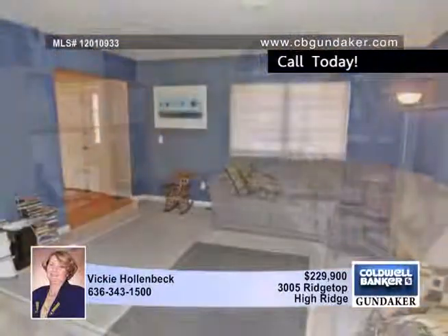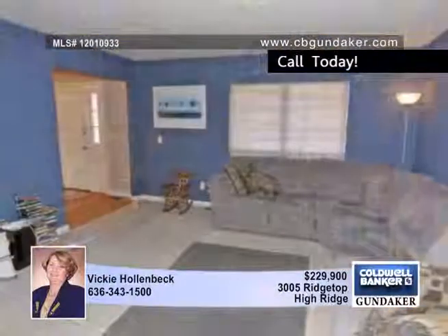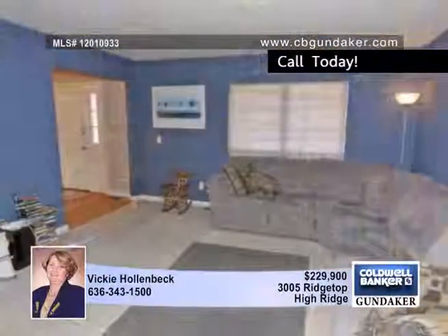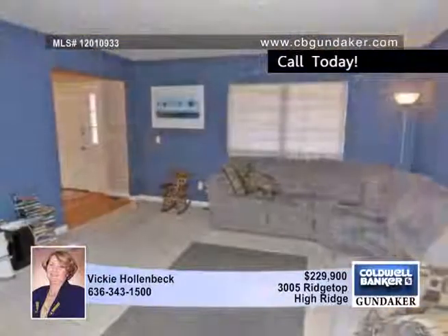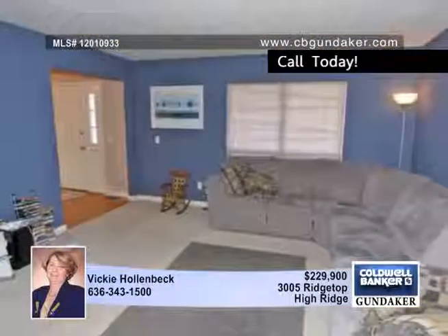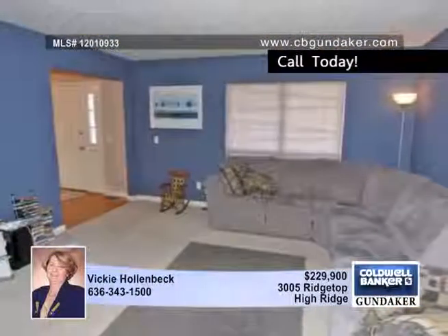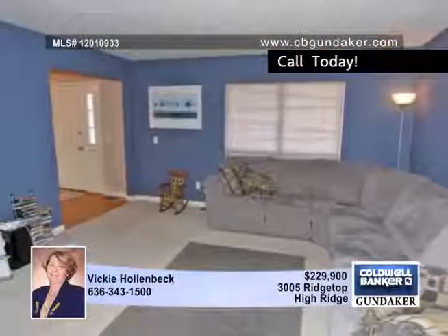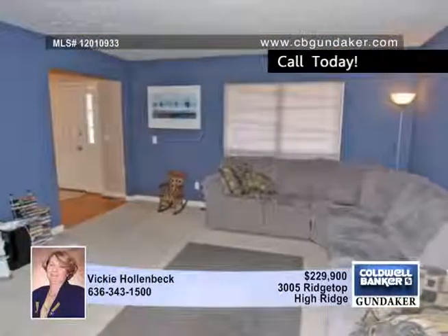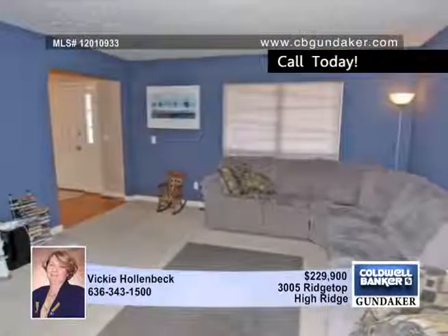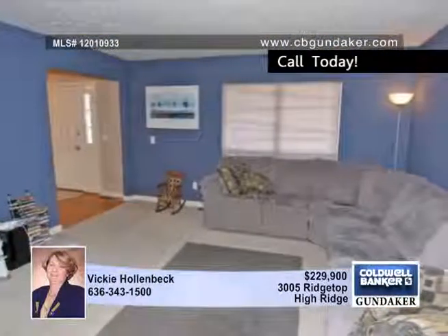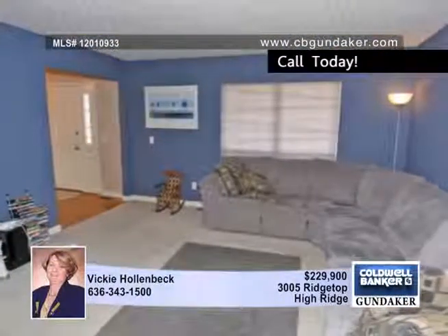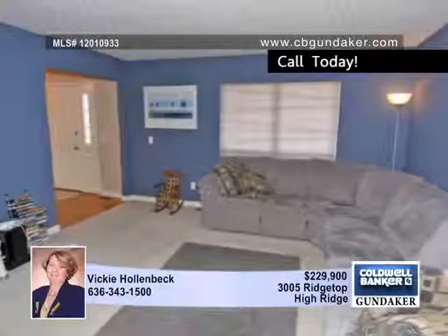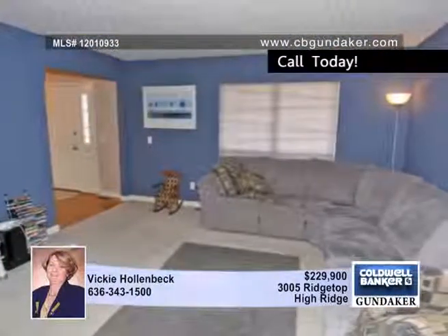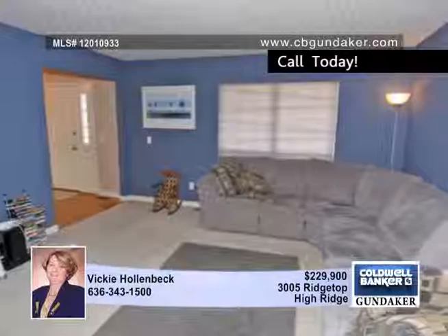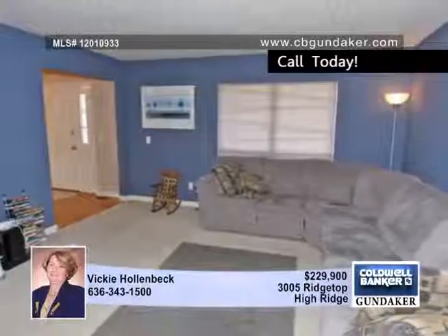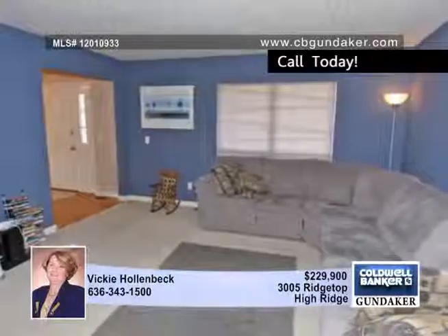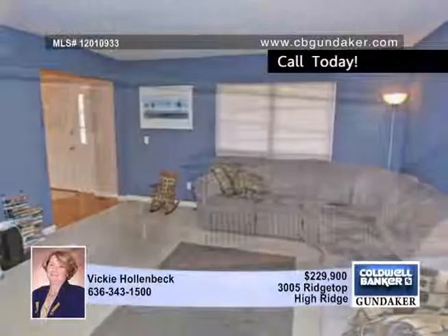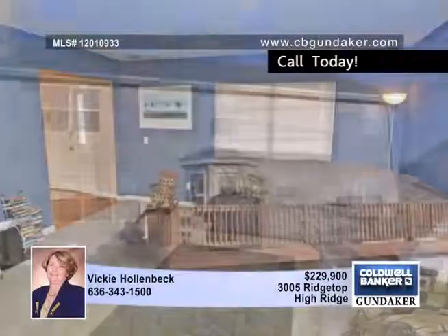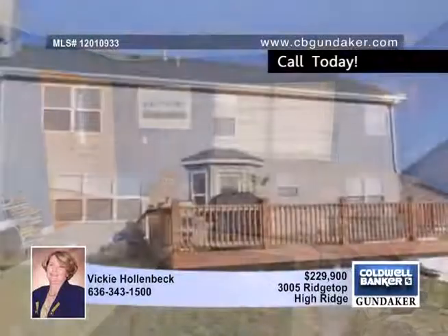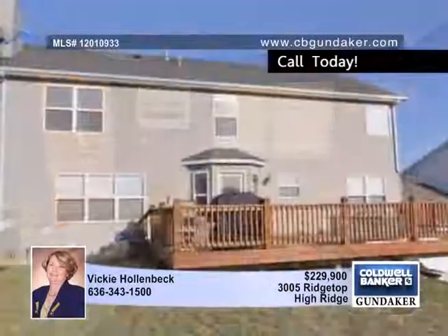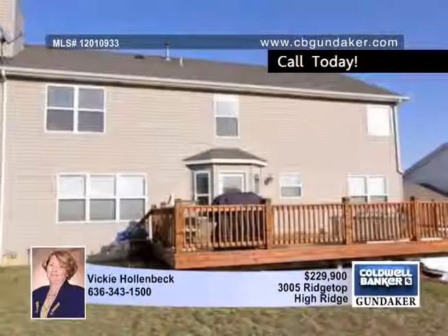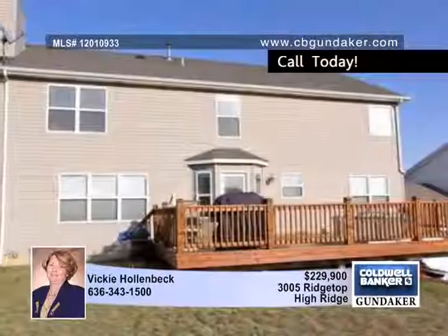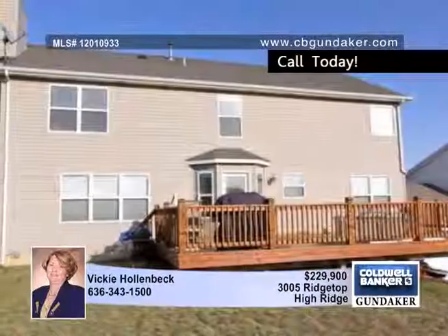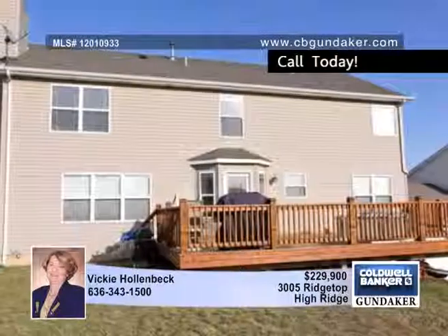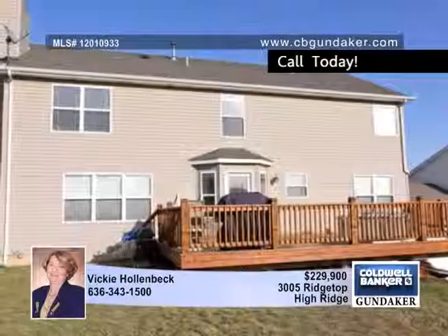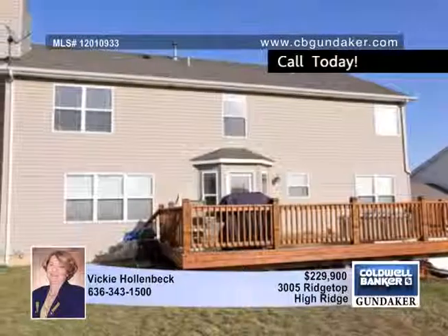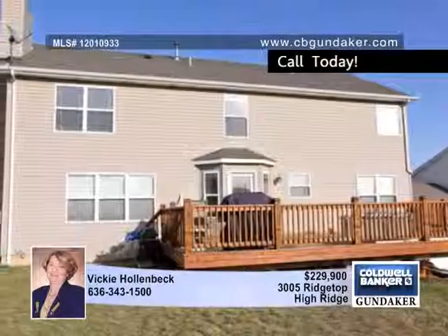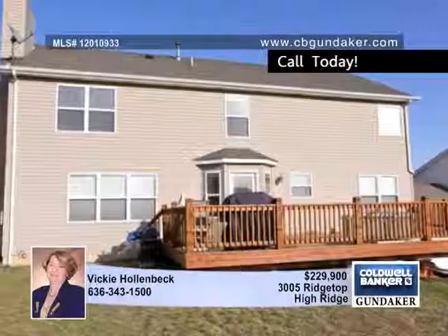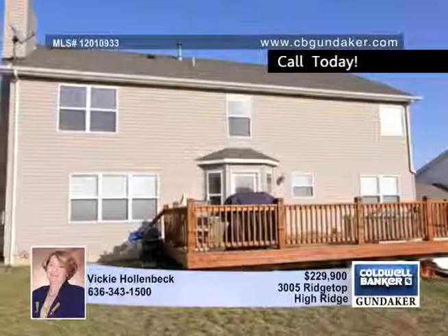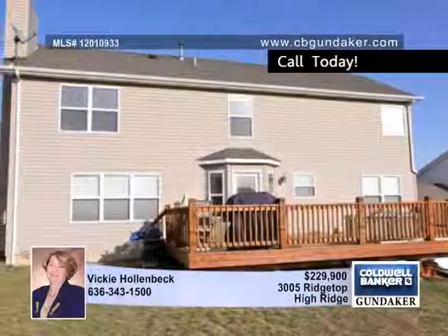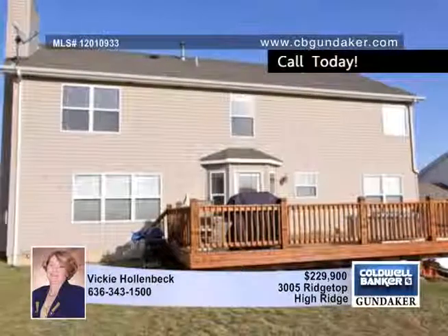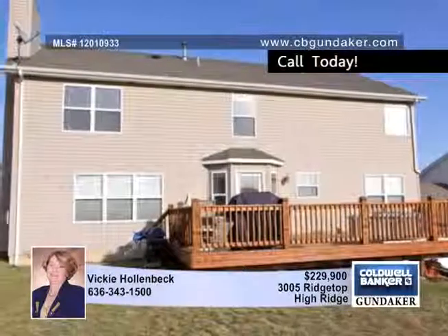The master bedroom offers a vaulted ceiling, as well as a very nice master bath with separate tub and shower.